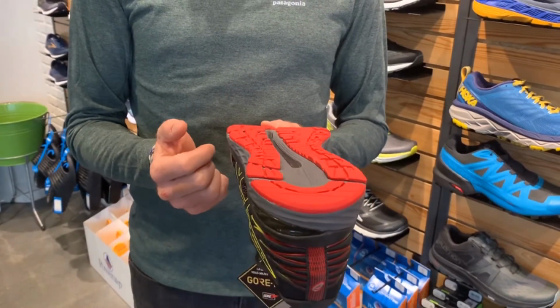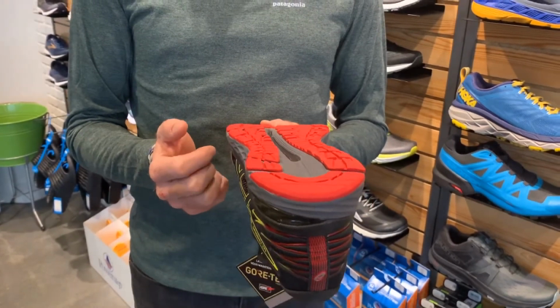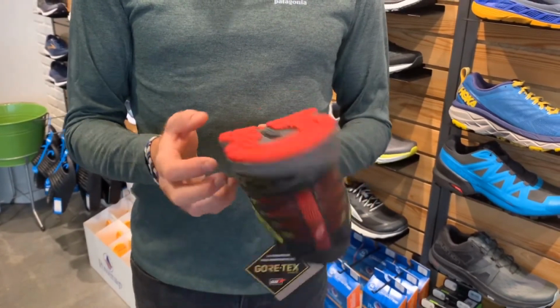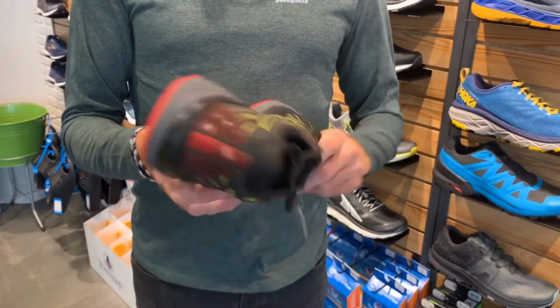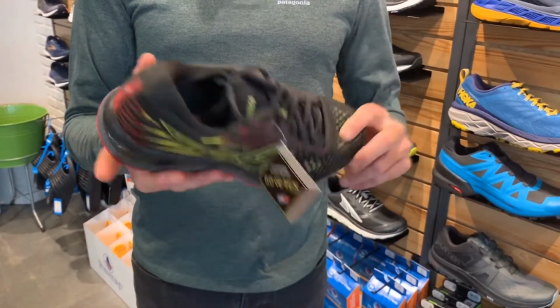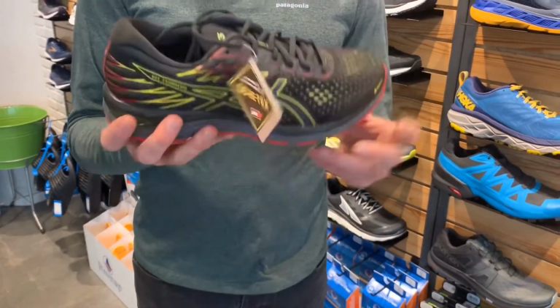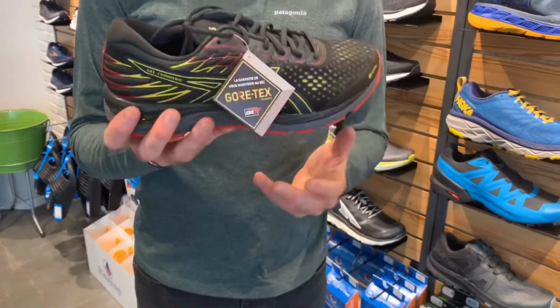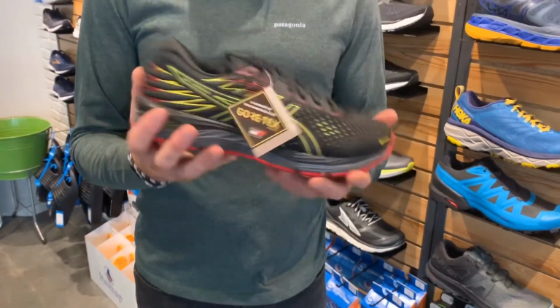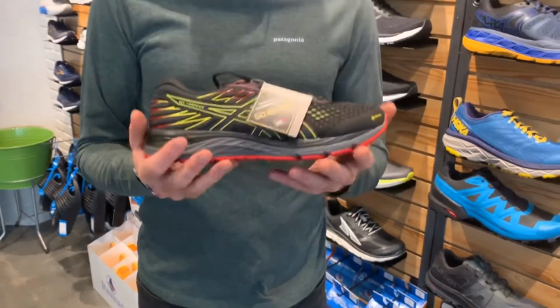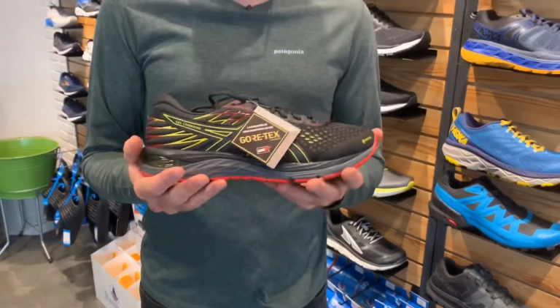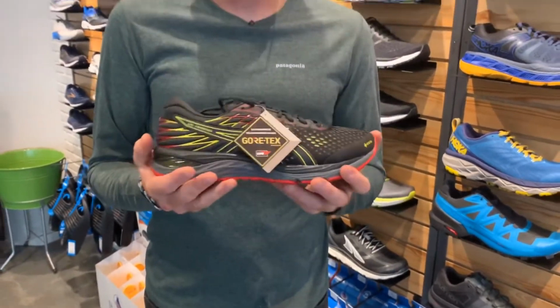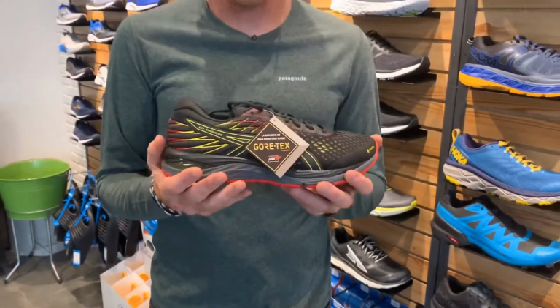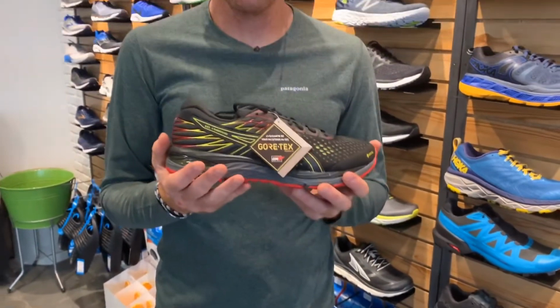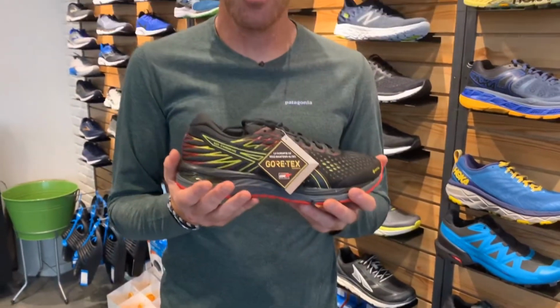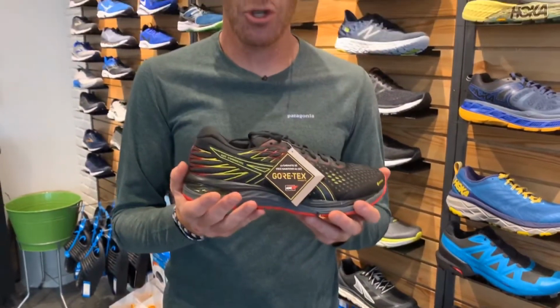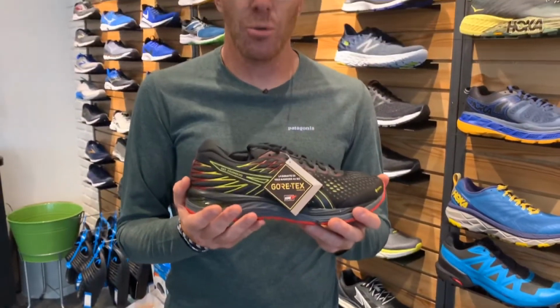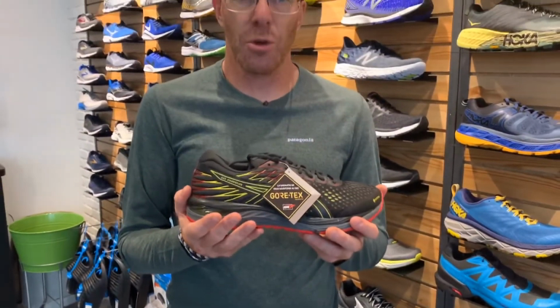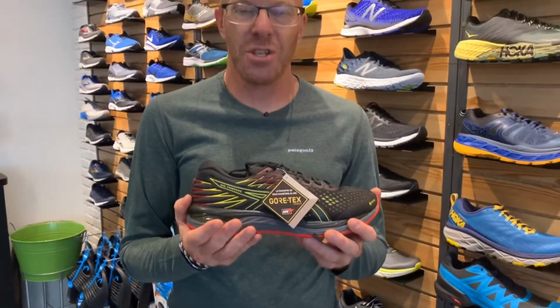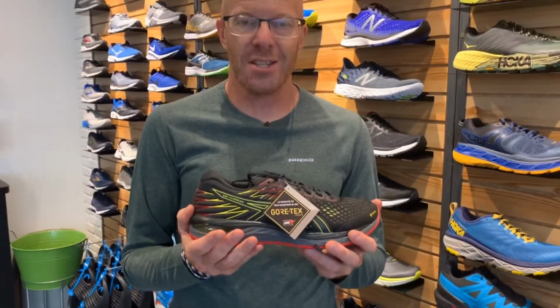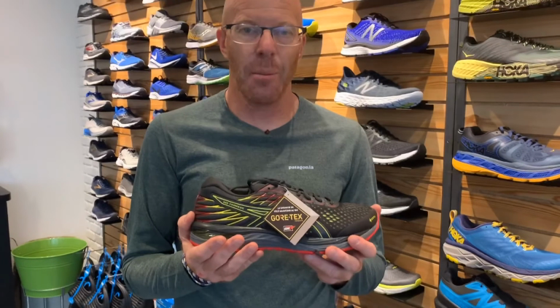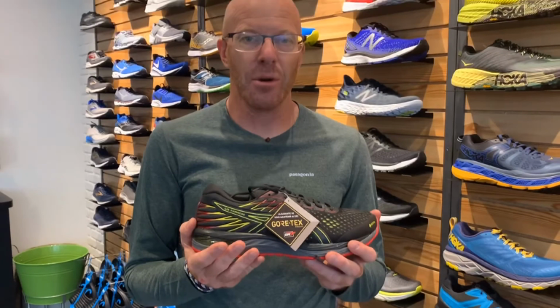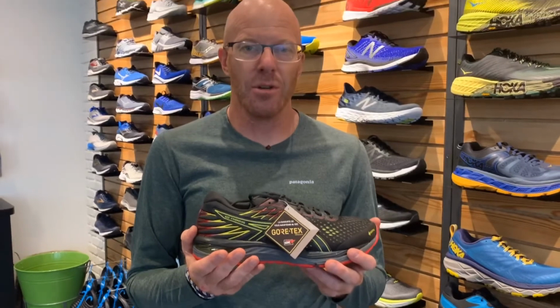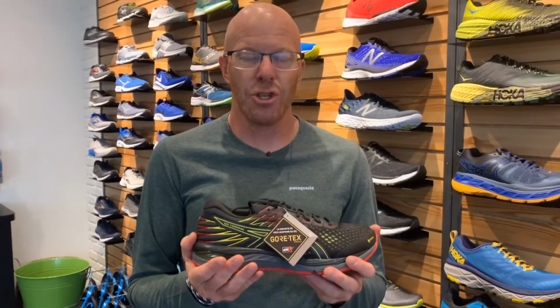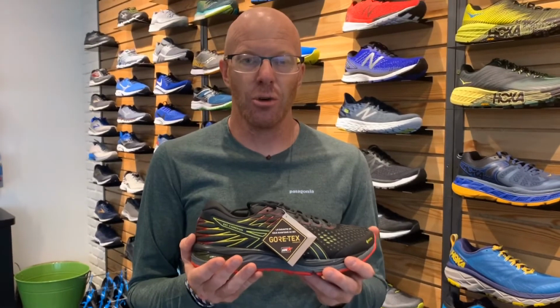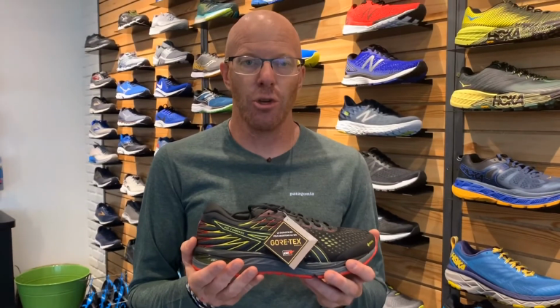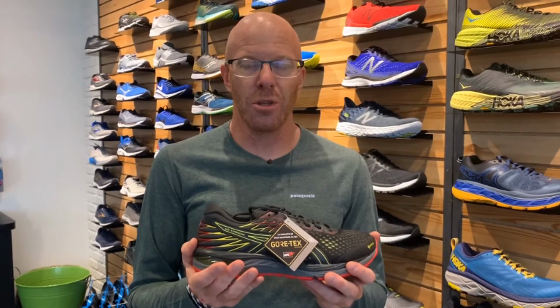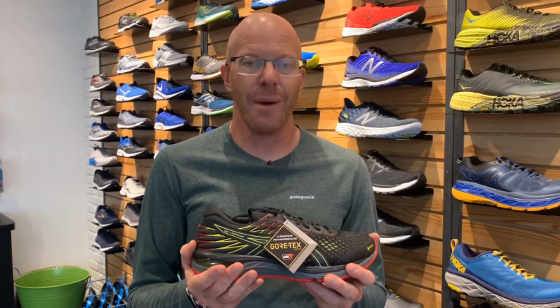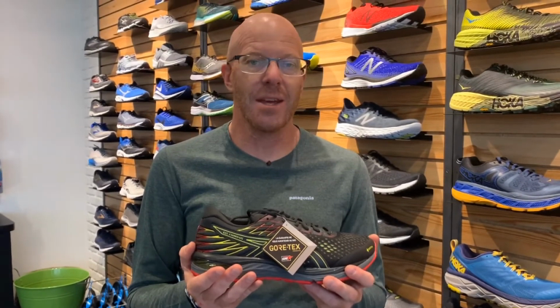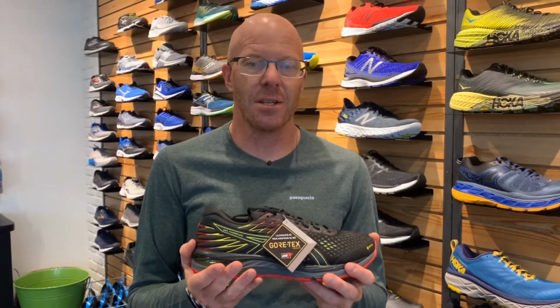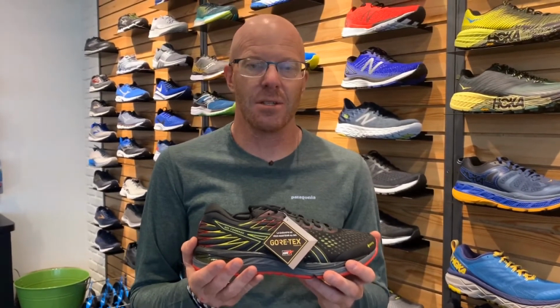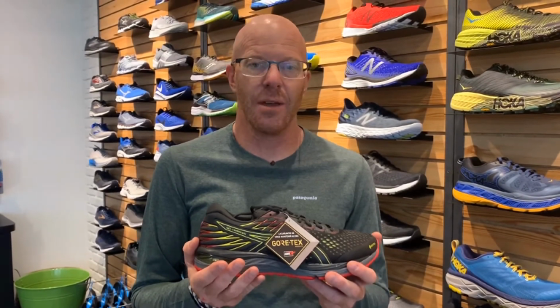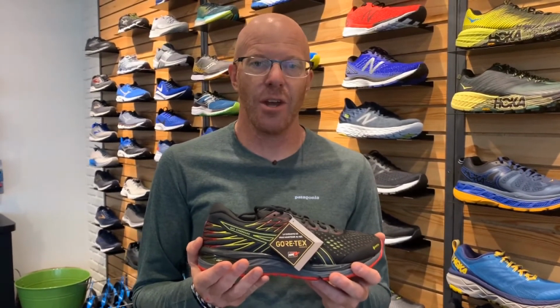Come on in and check out this new shoe — the Gore-Tex Upper Gel-Cumulus by ASICS. Have a great day!